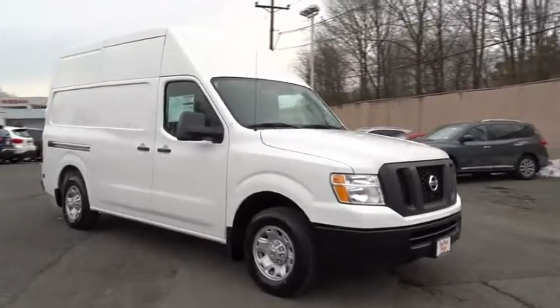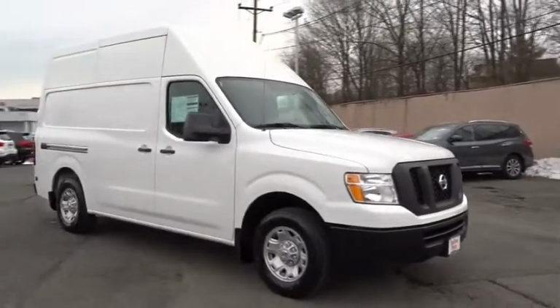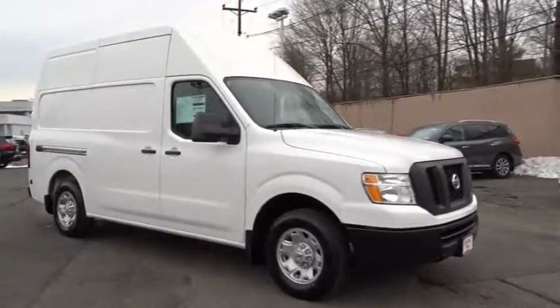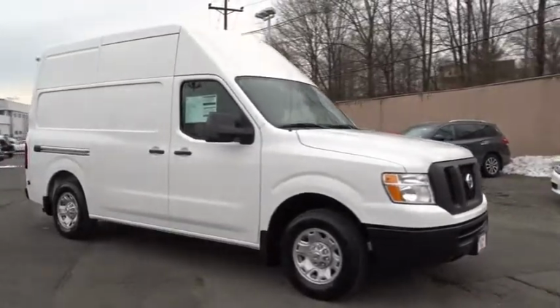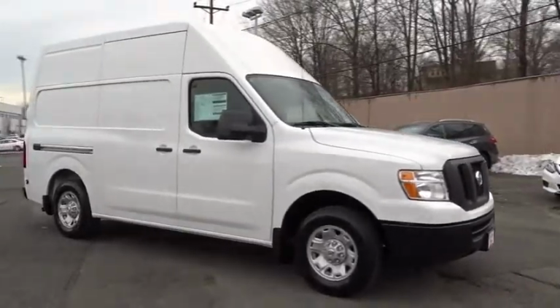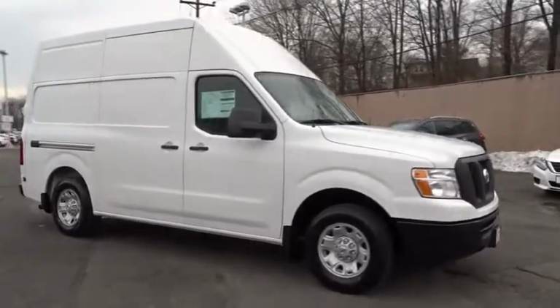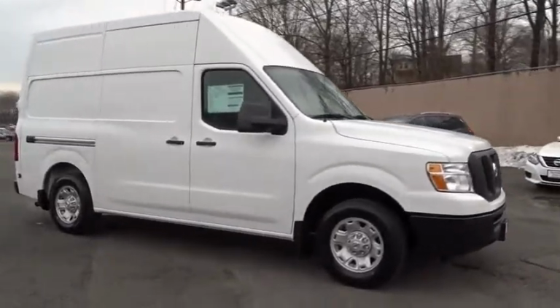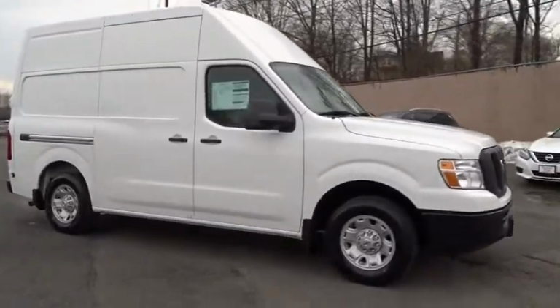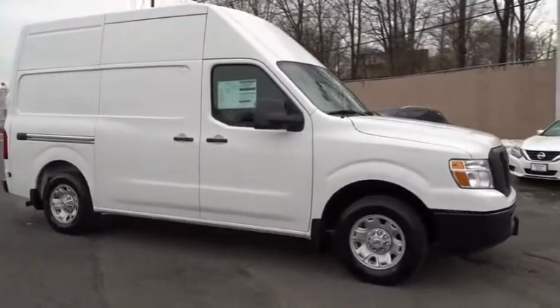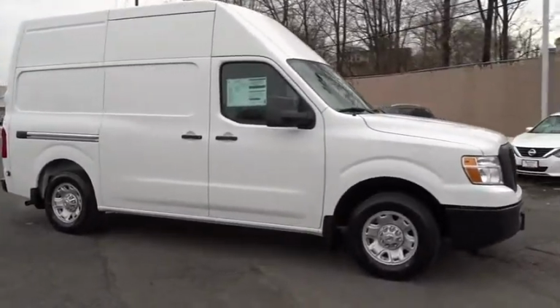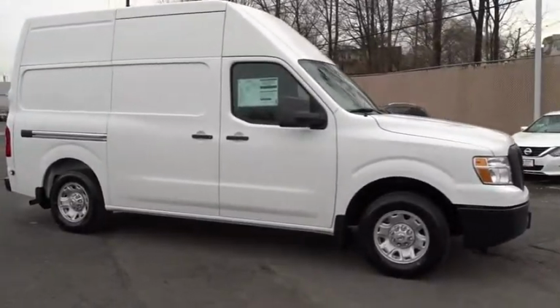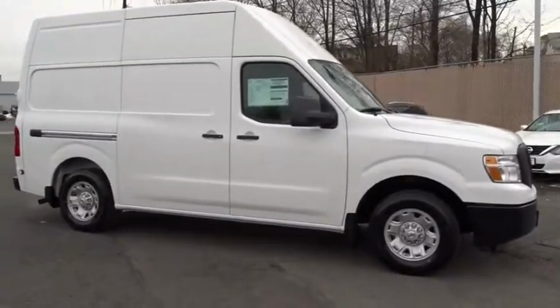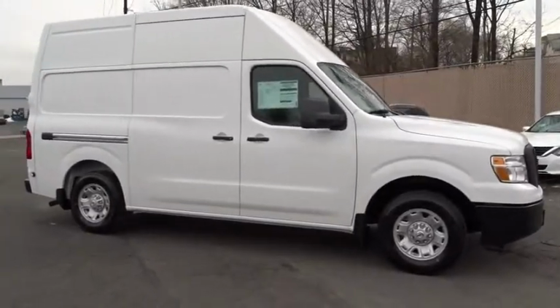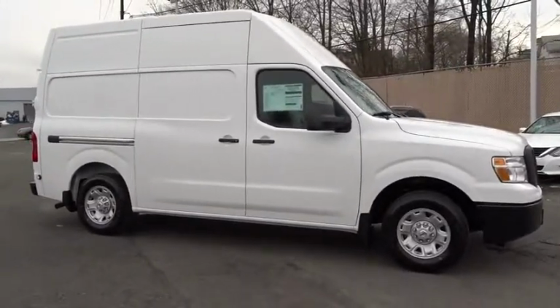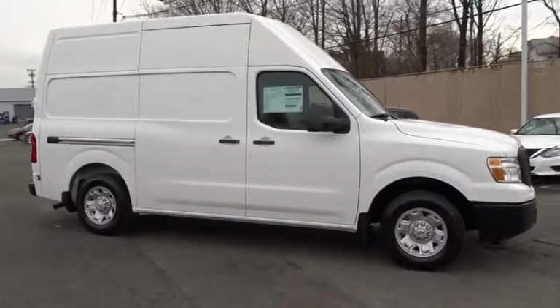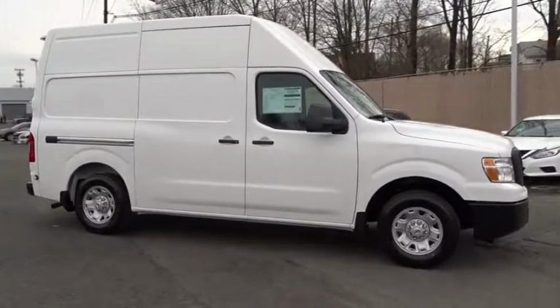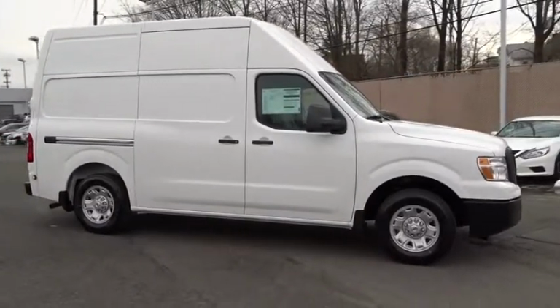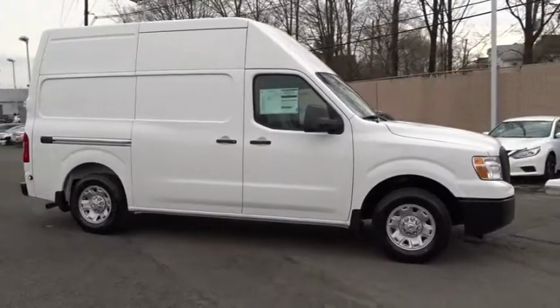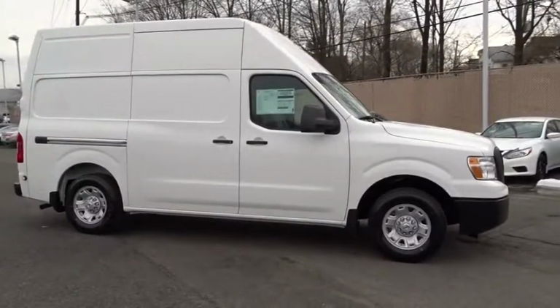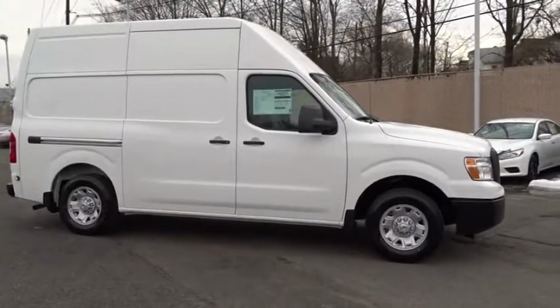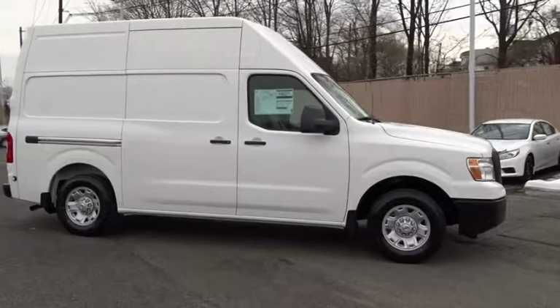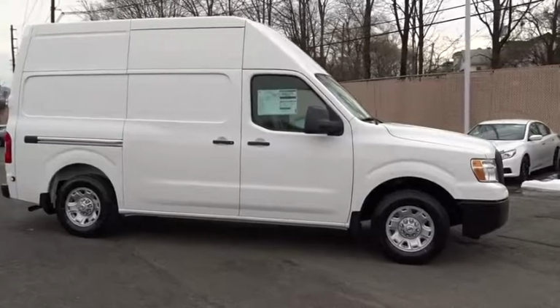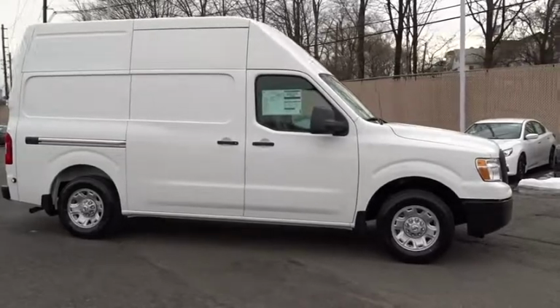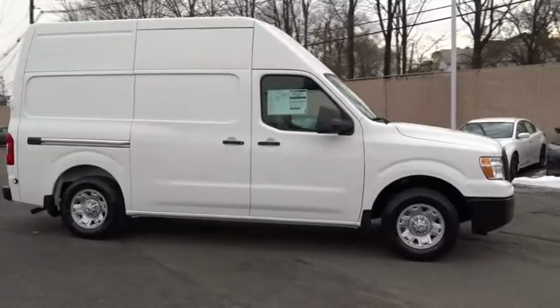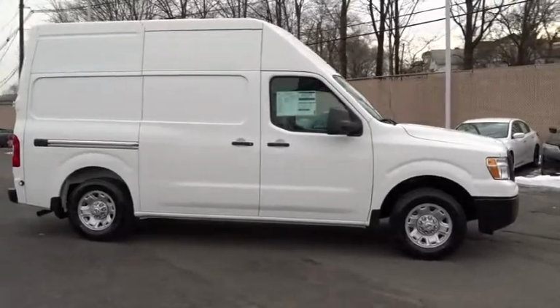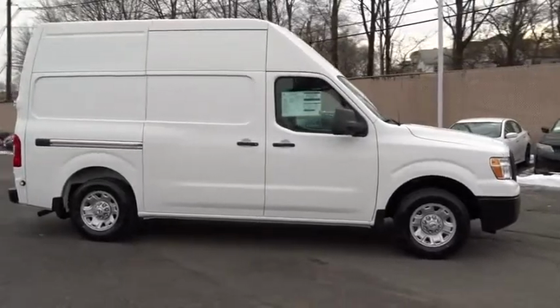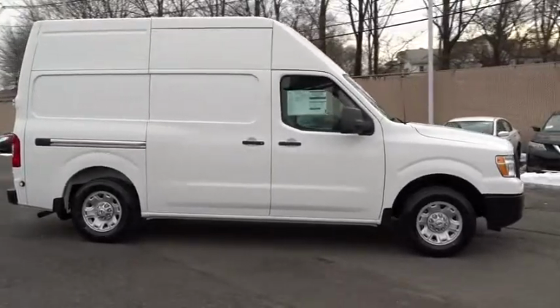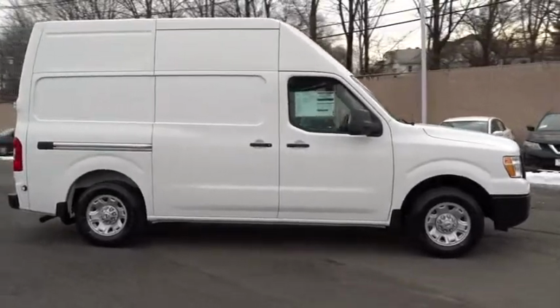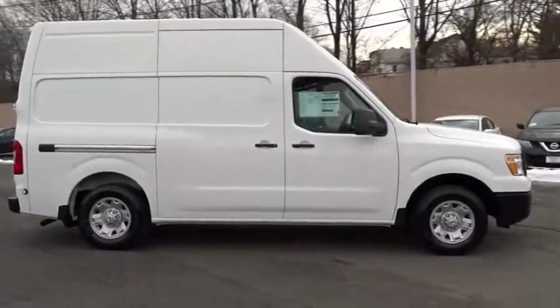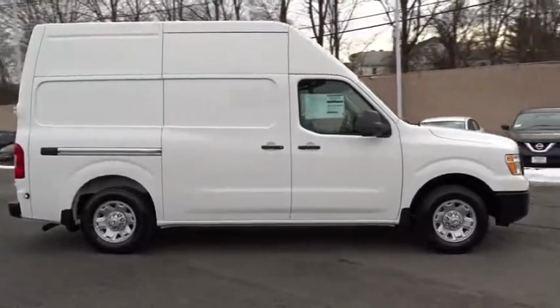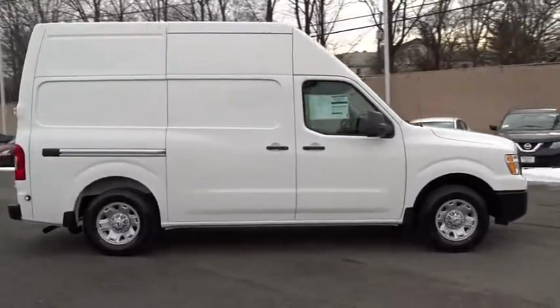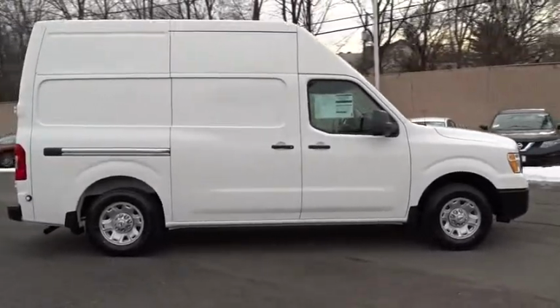The Nissan NV is for you. This vehicle has less than 100 miles. Here are some of this vehicle's great options.